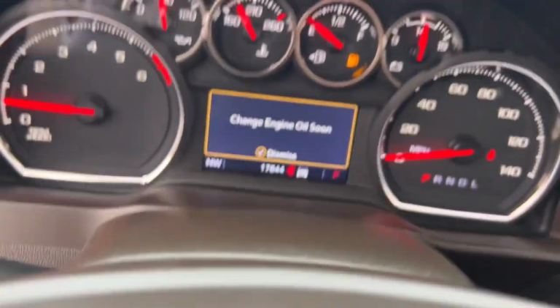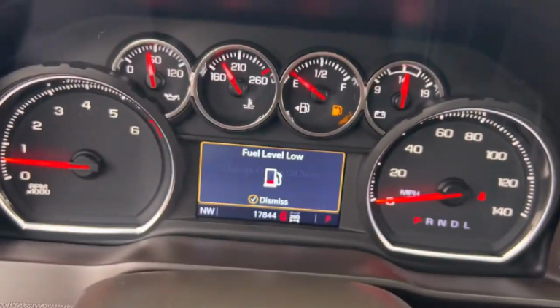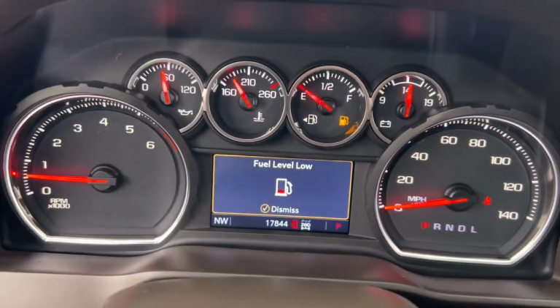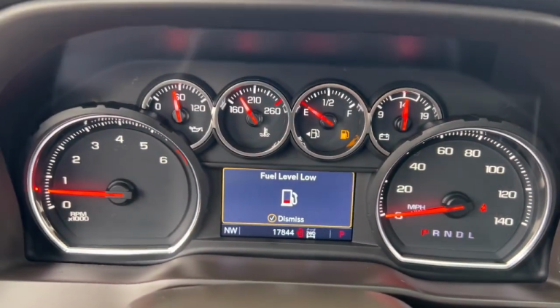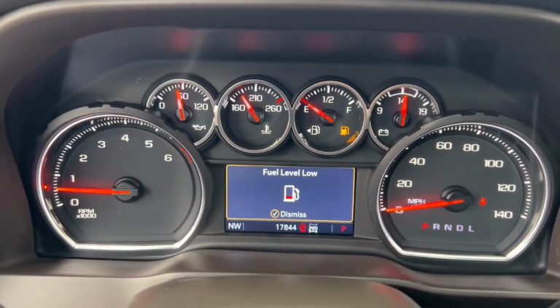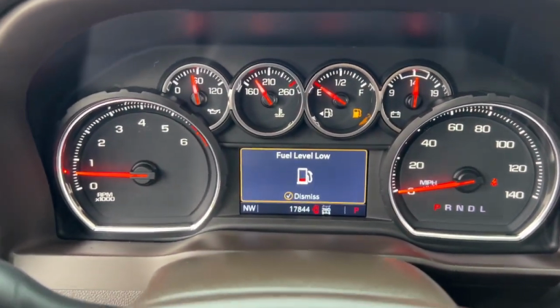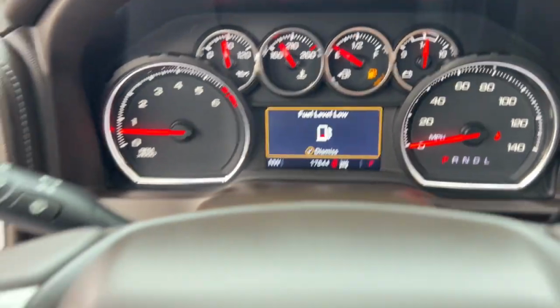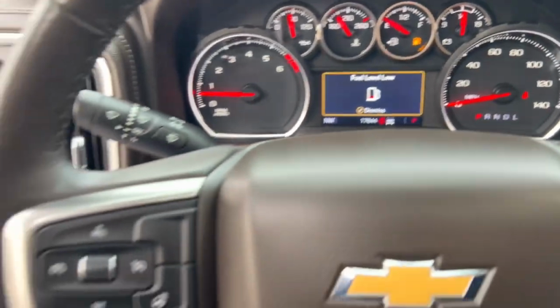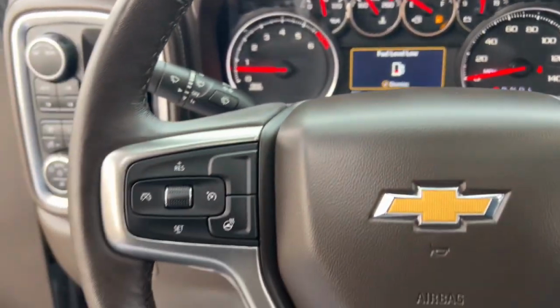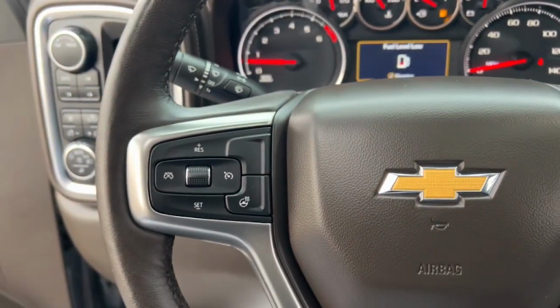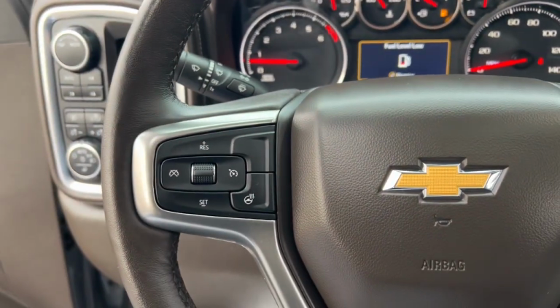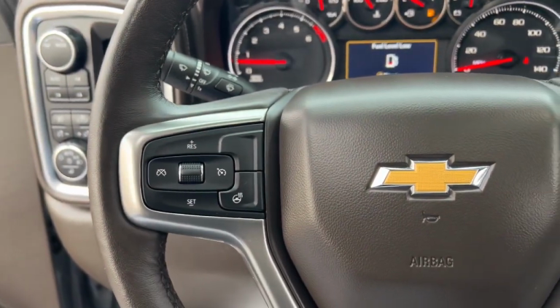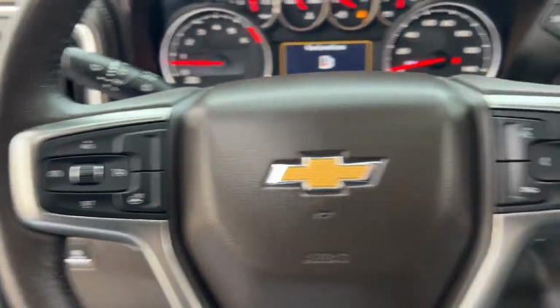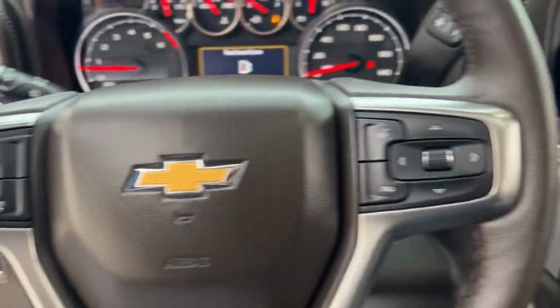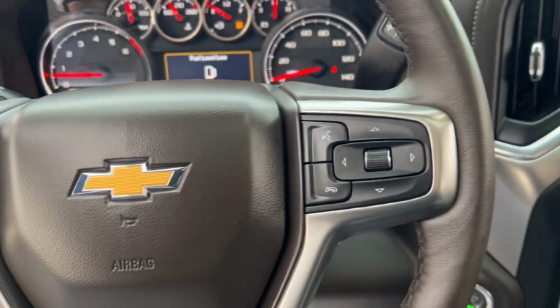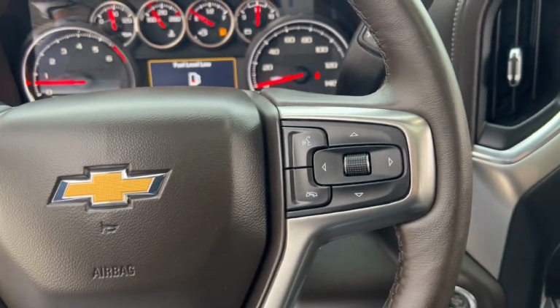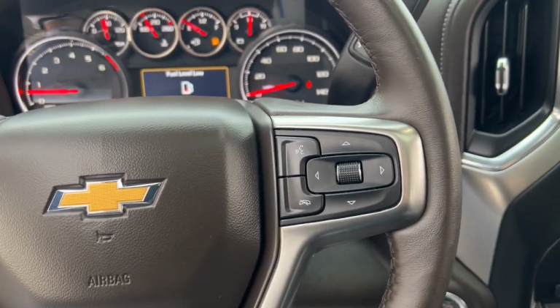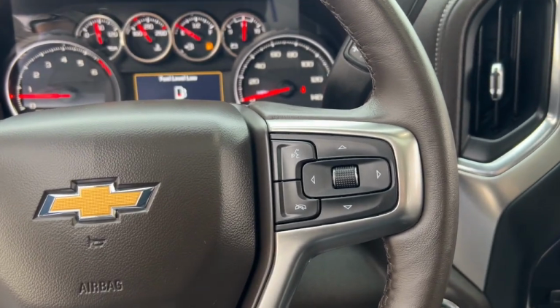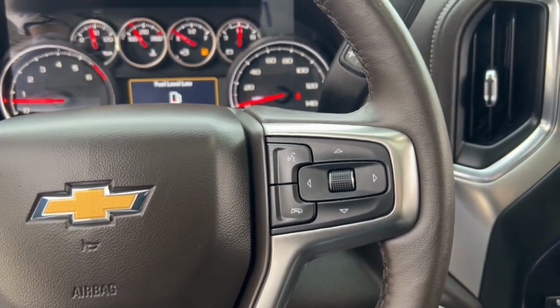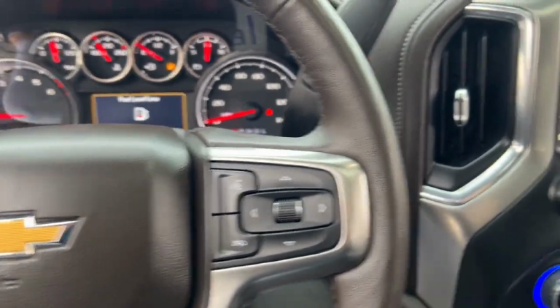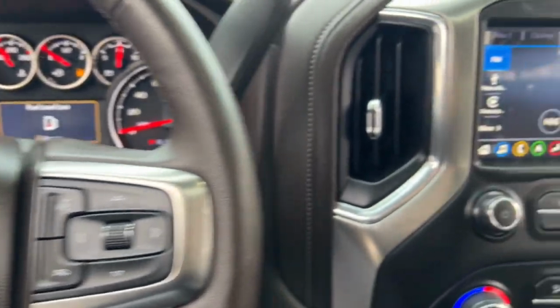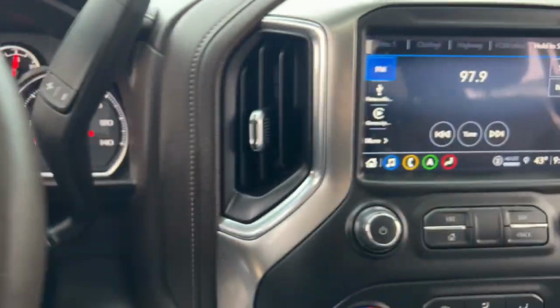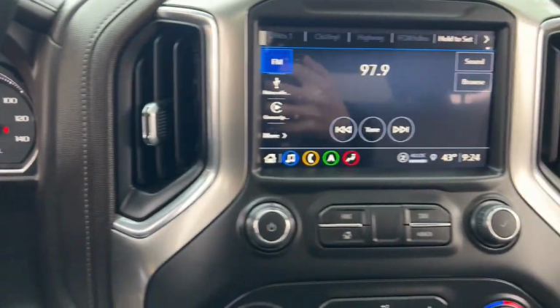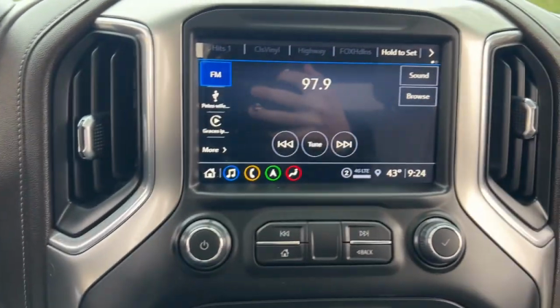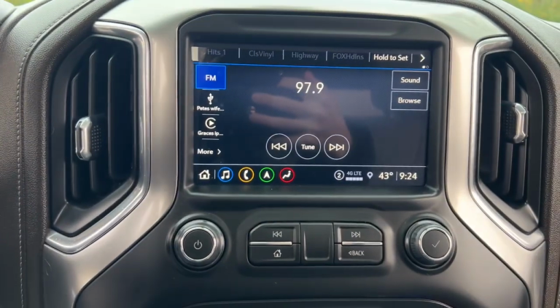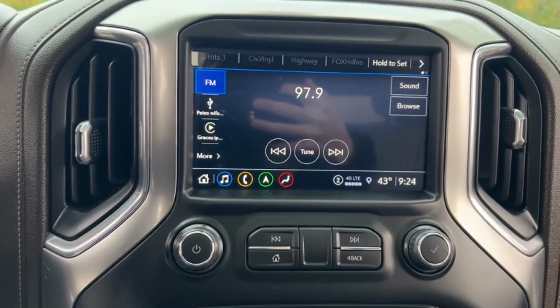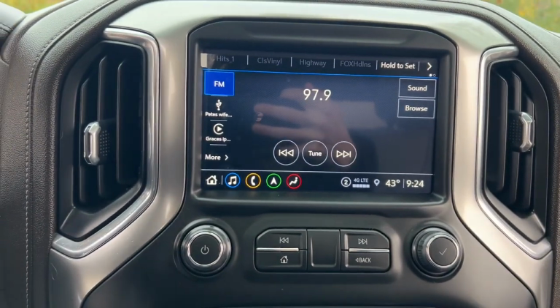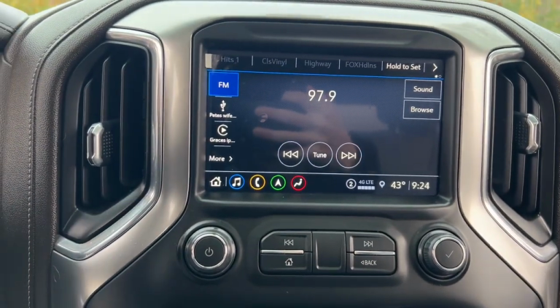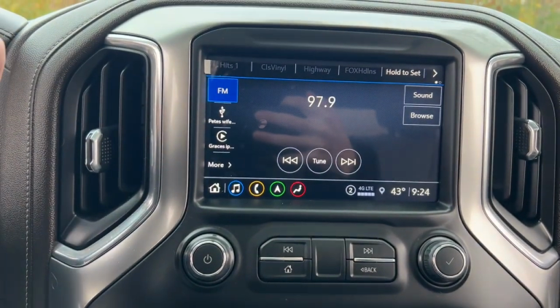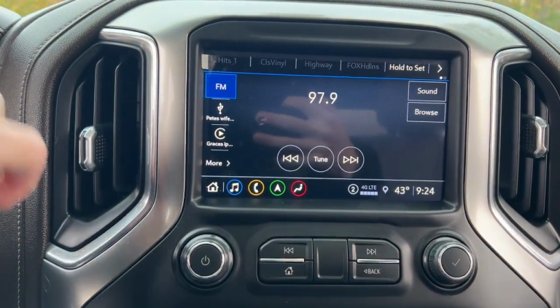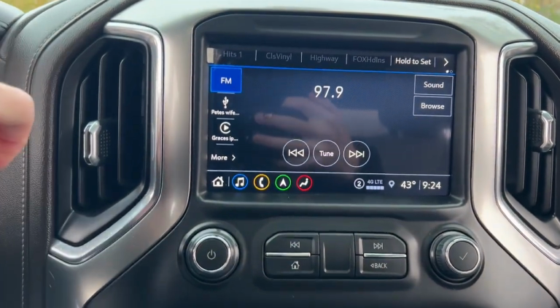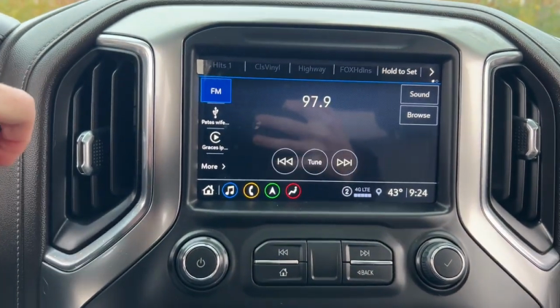Navigation system, keyless entry, heated driver's seat, sun and moonroof, power passenger seat, heated mirrors.